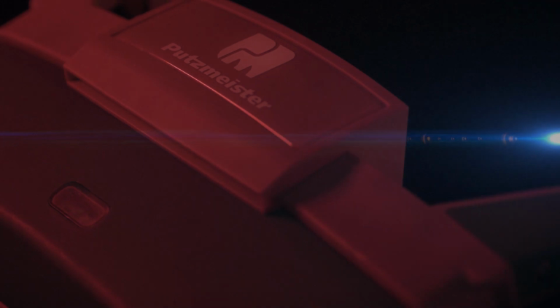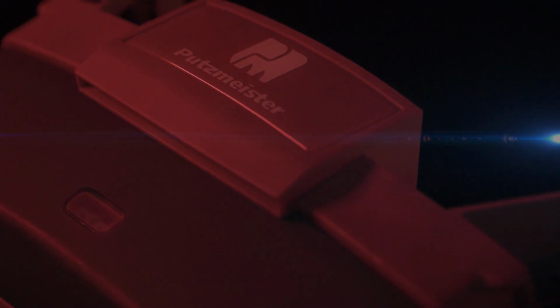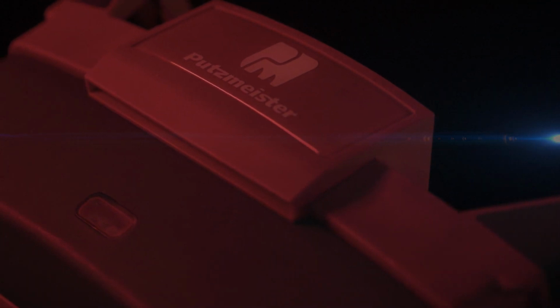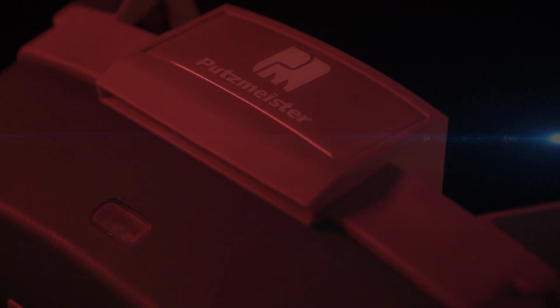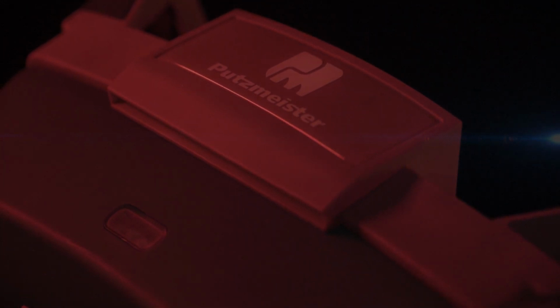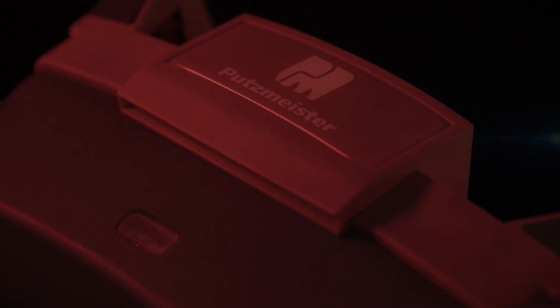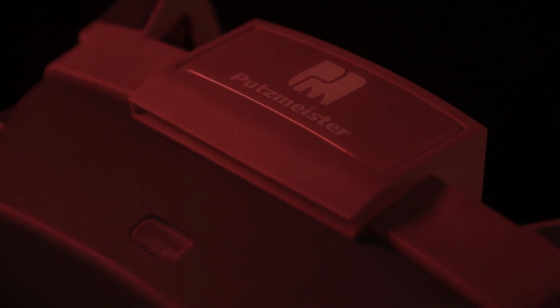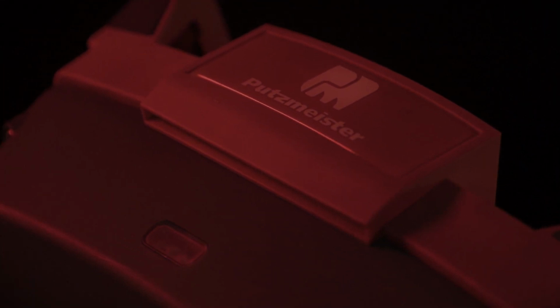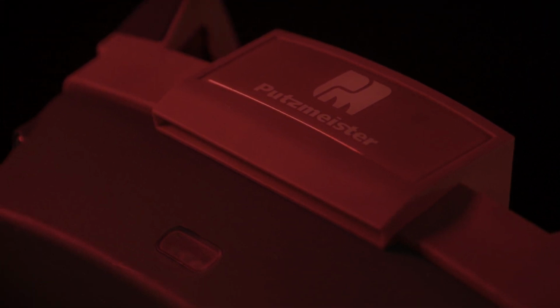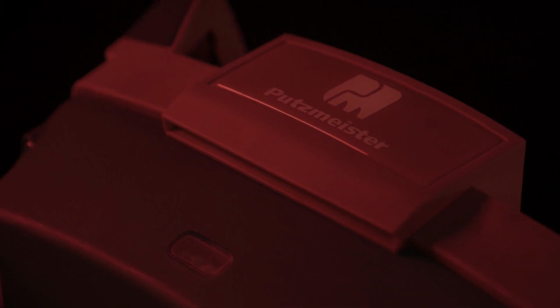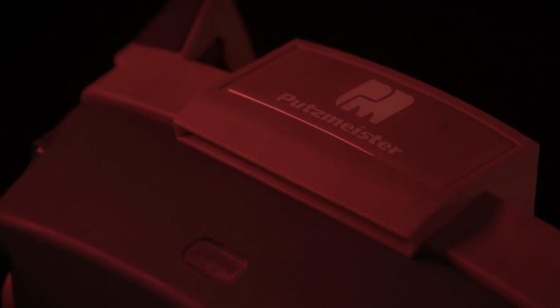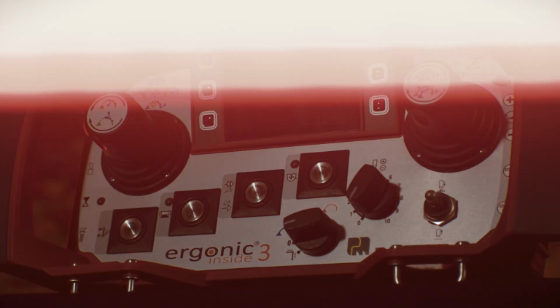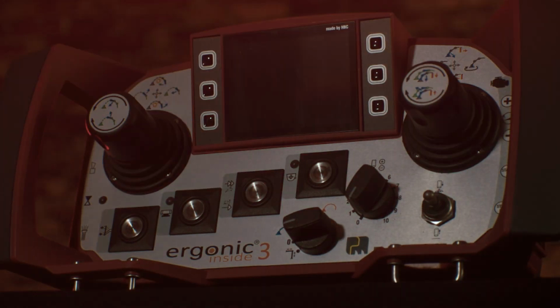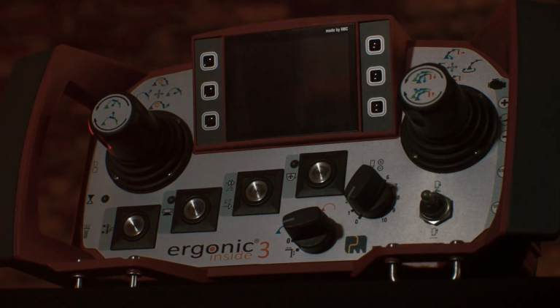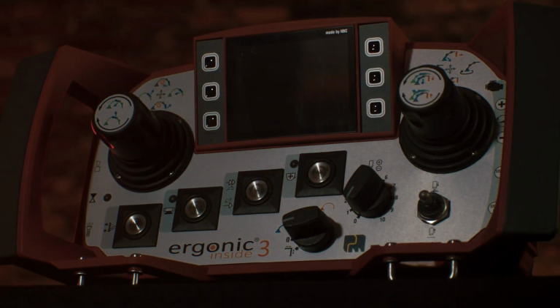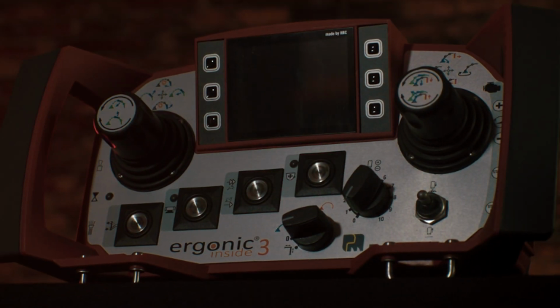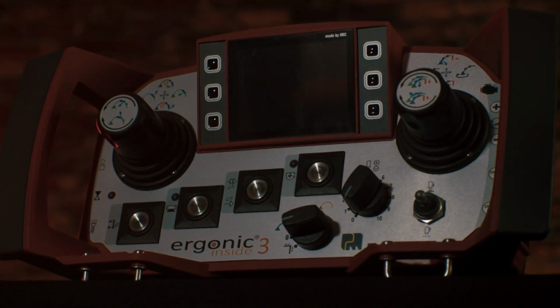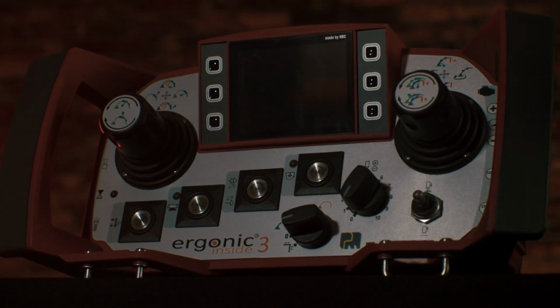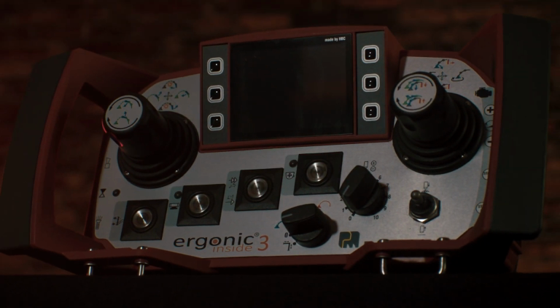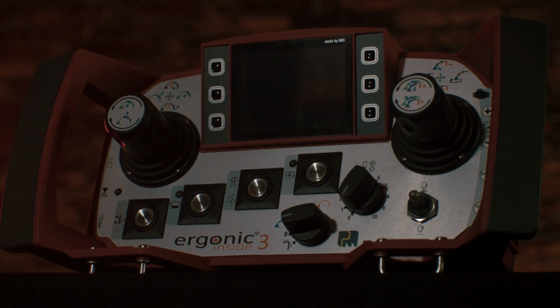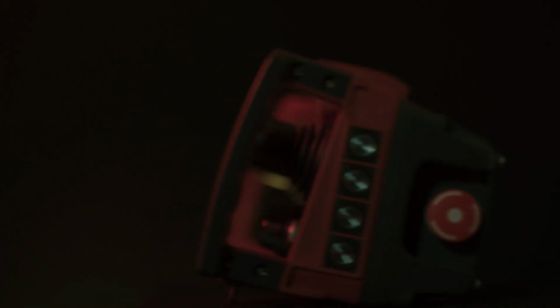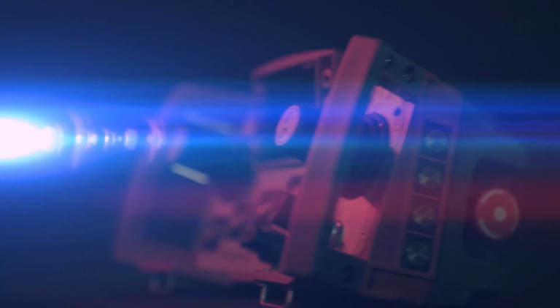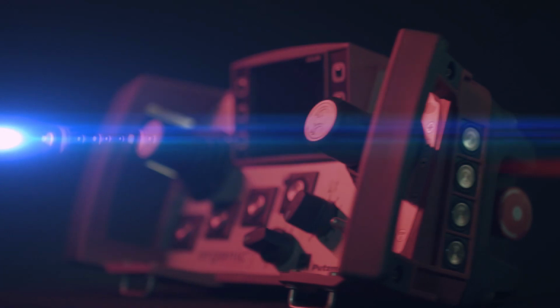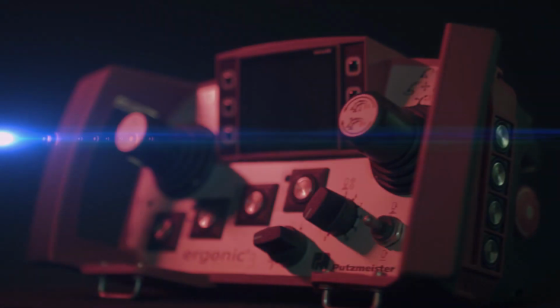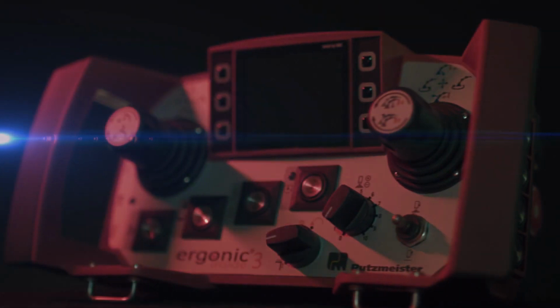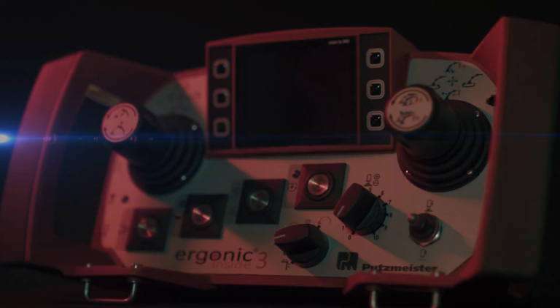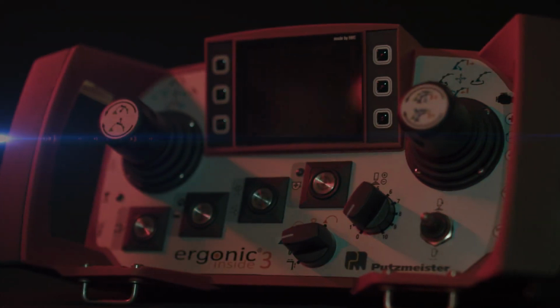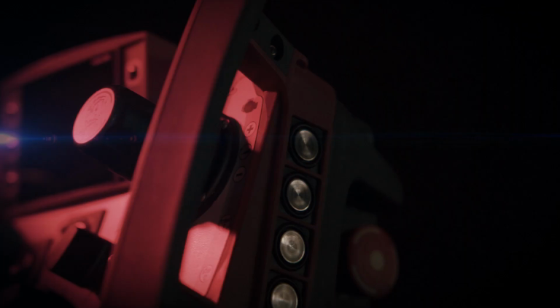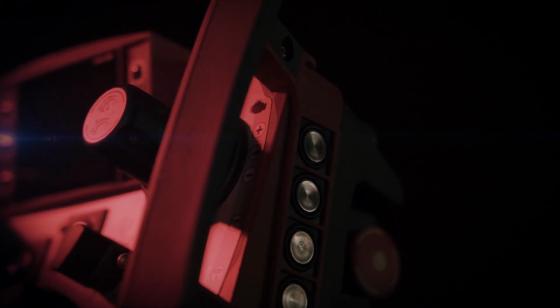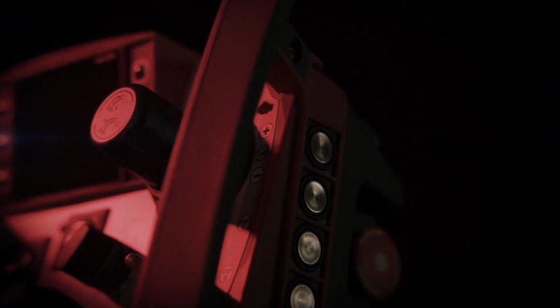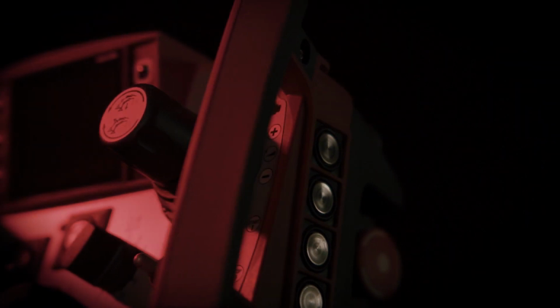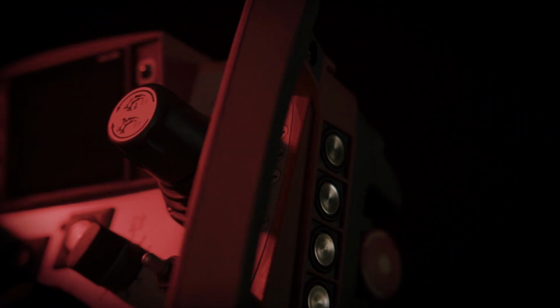You asked? We listened. Introducing the Ergonic 3 remote control, only from Putzmeister.